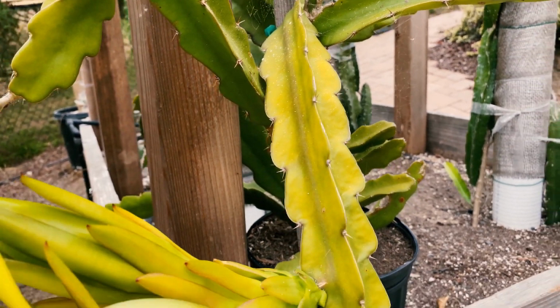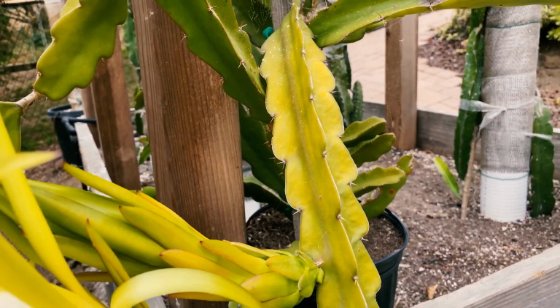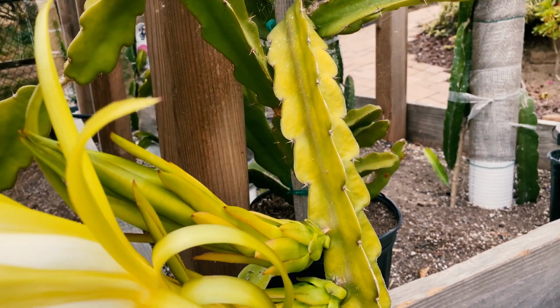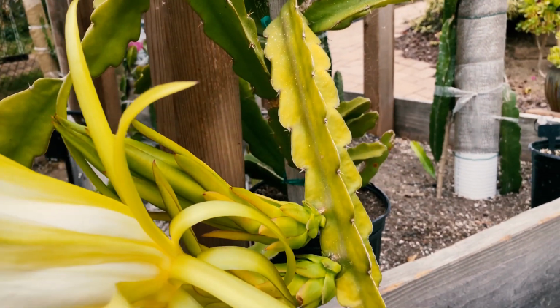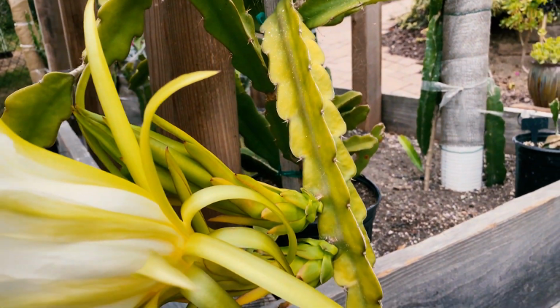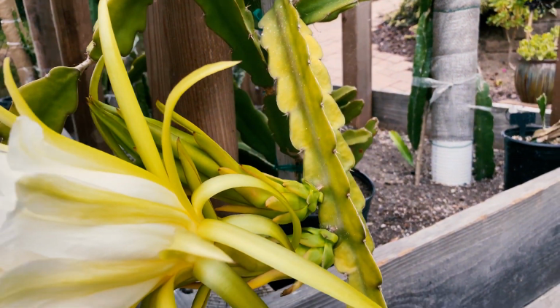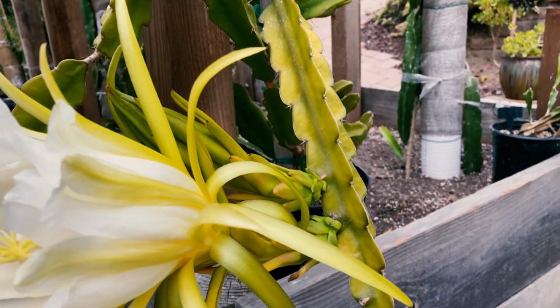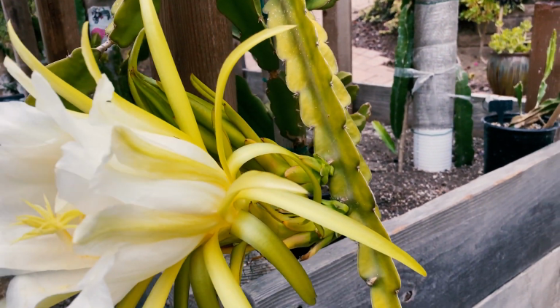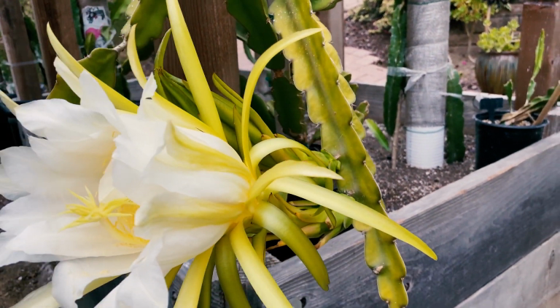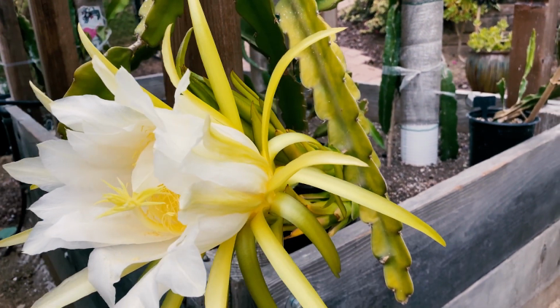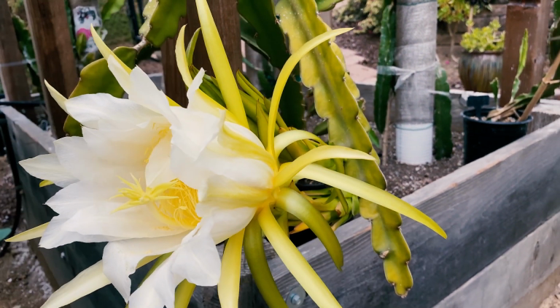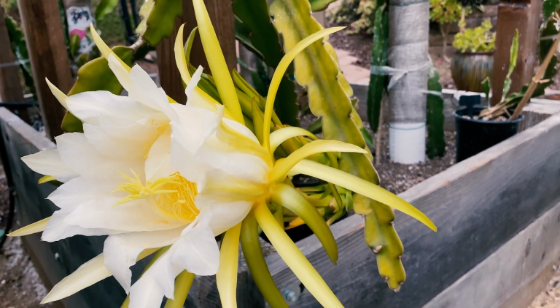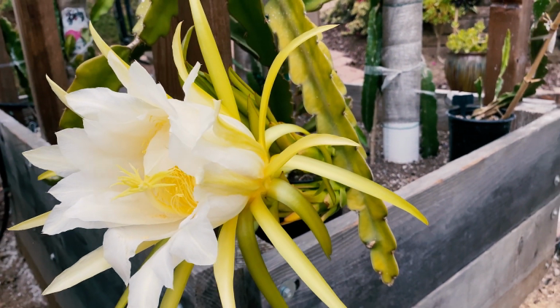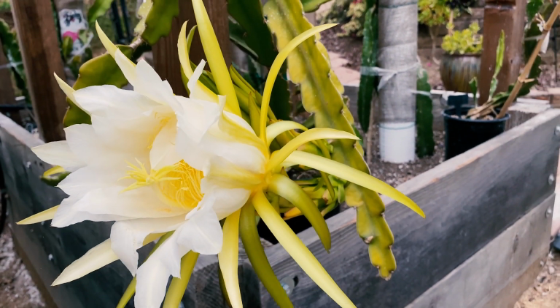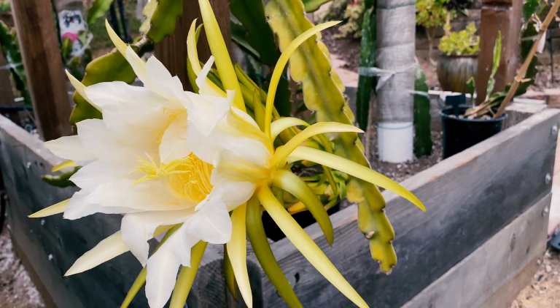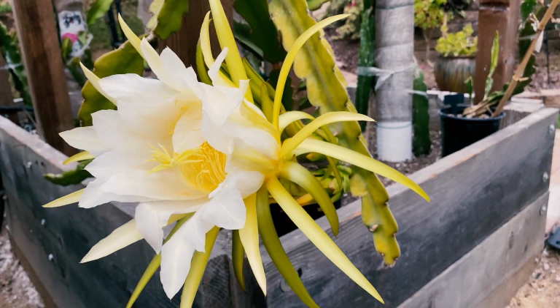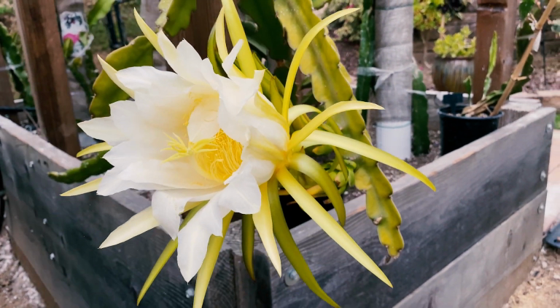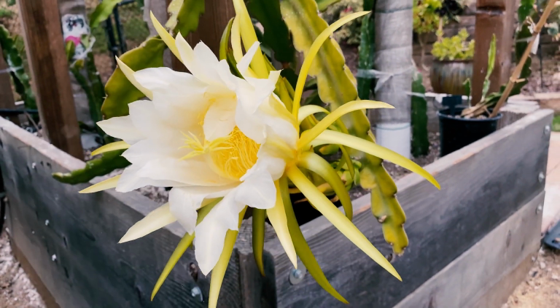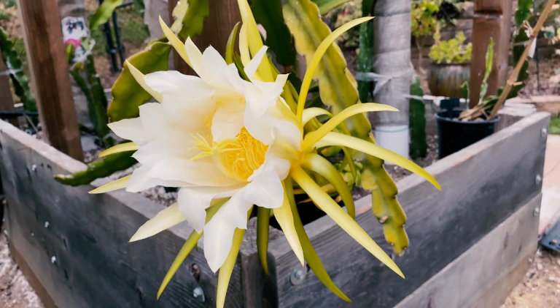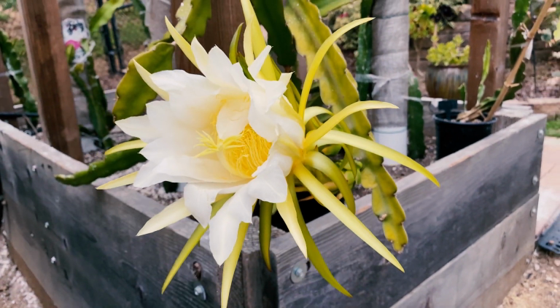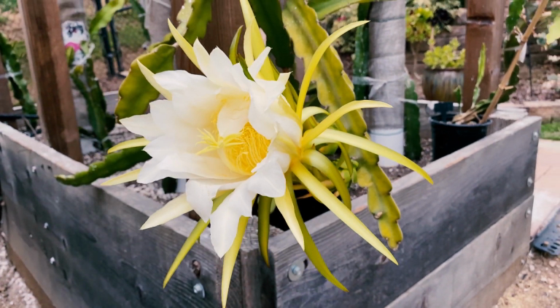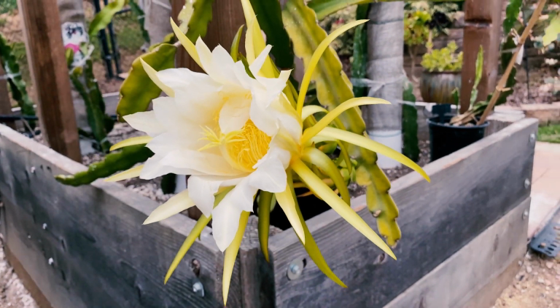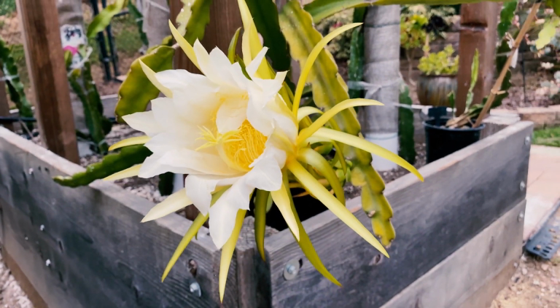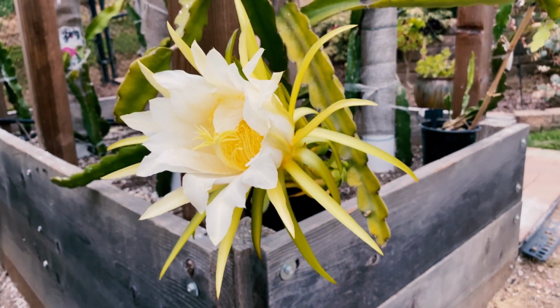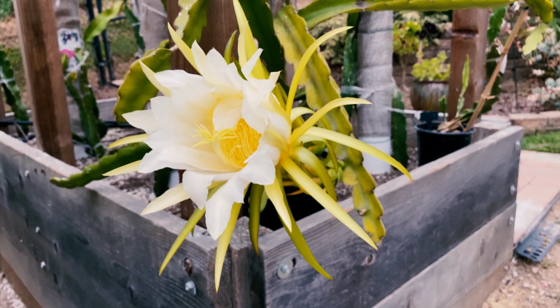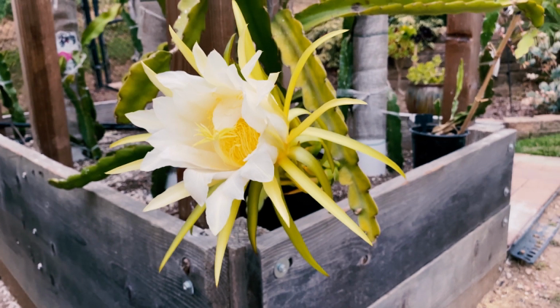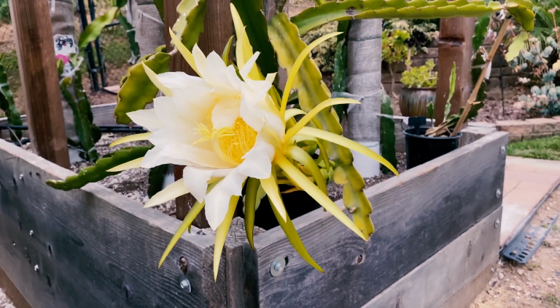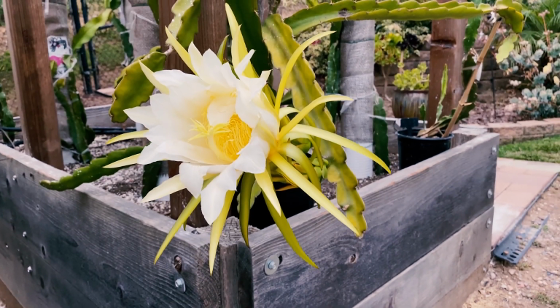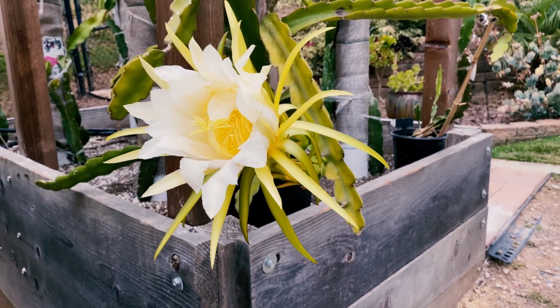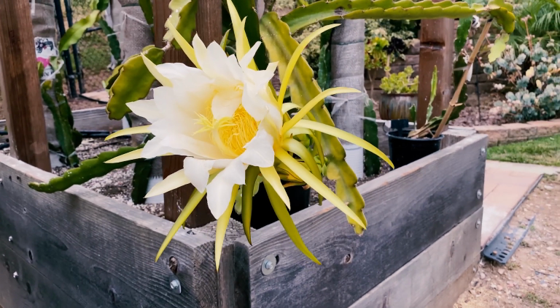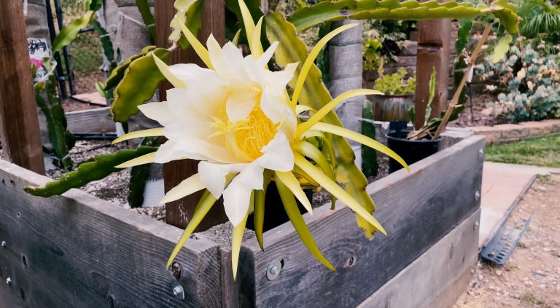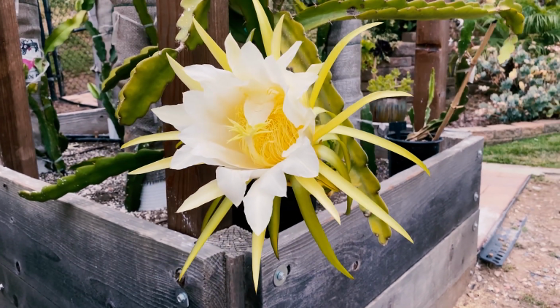Look at those spines again — and this beautiful flower. This is definitely a Hylocereus guatemalensis hybrid, and it's stunning.